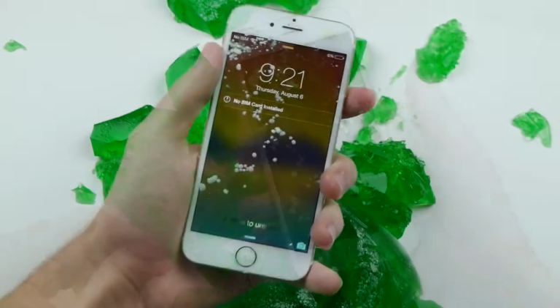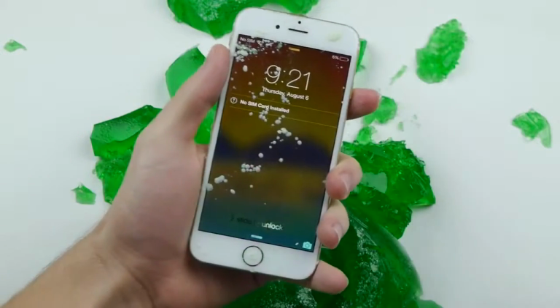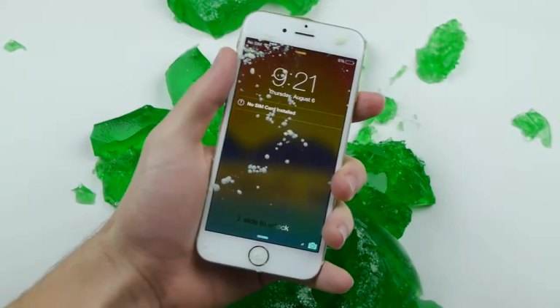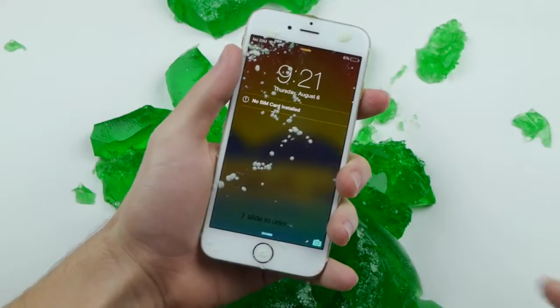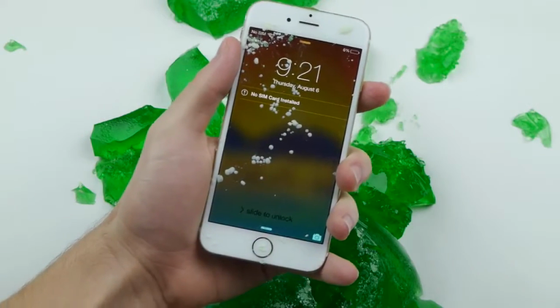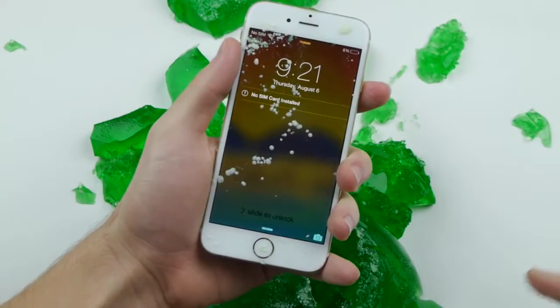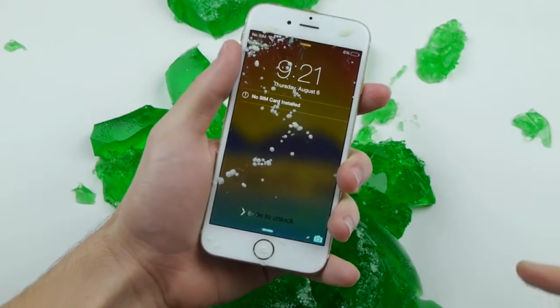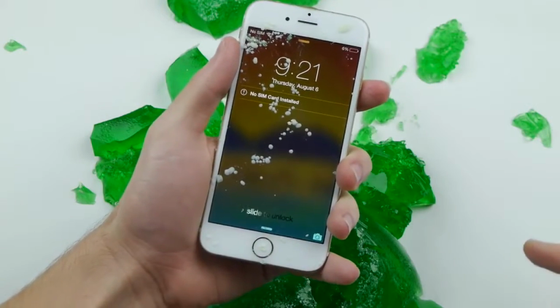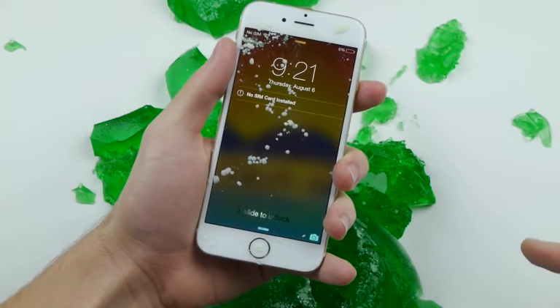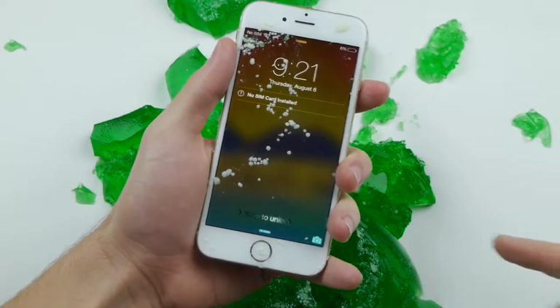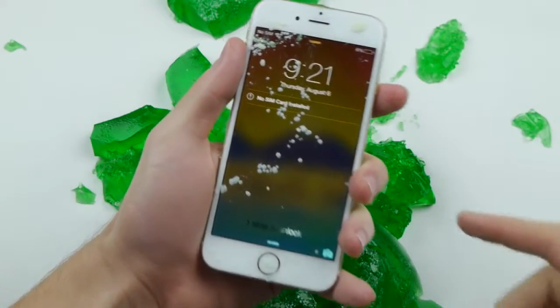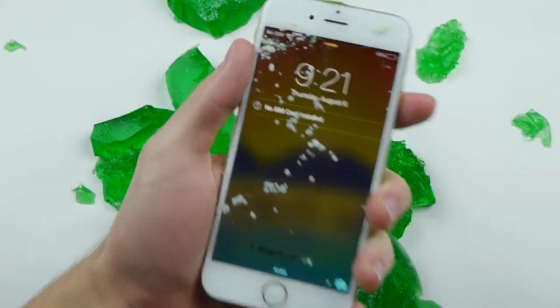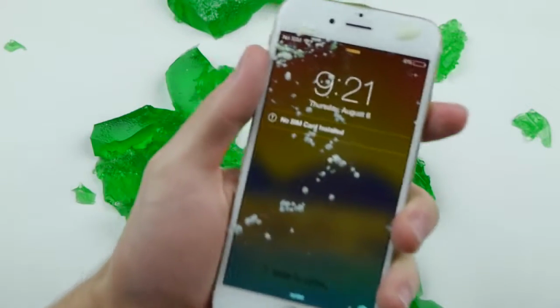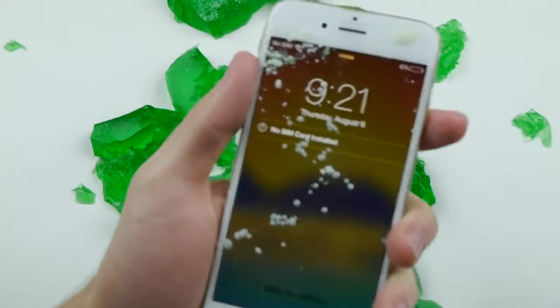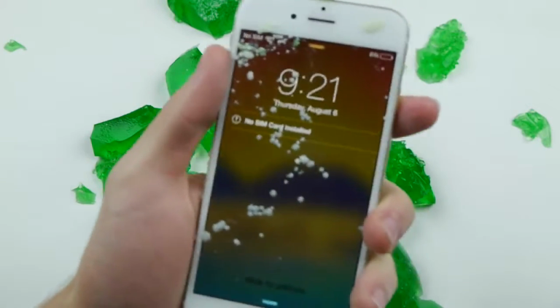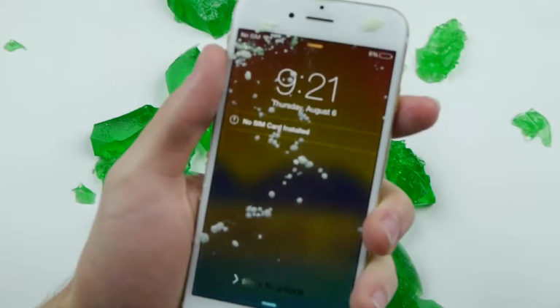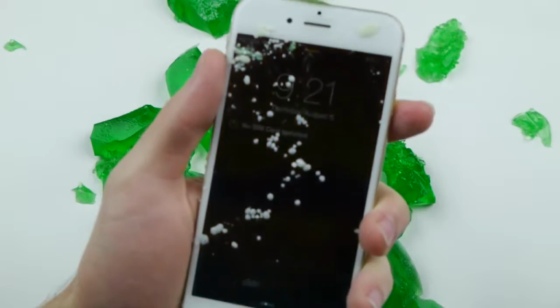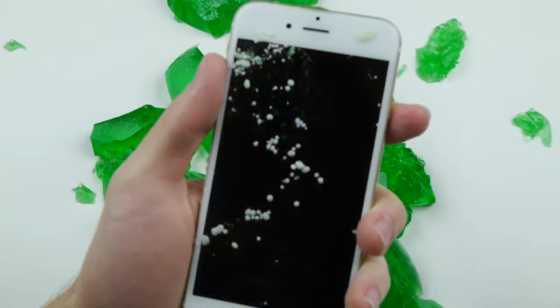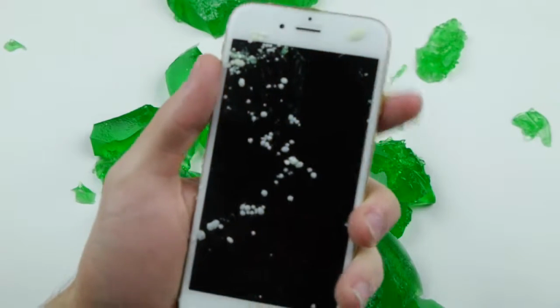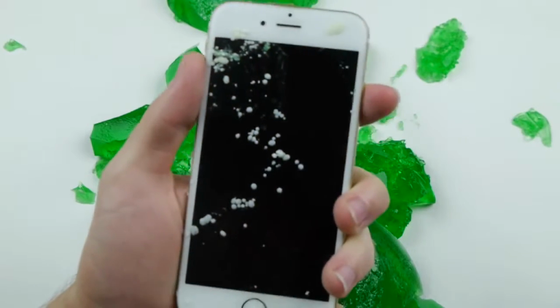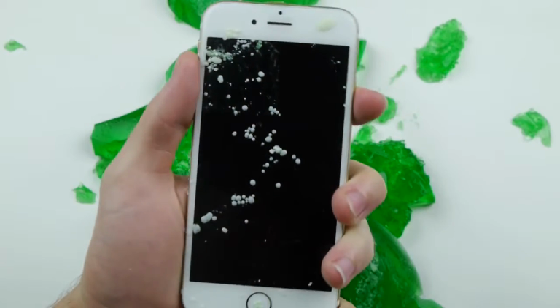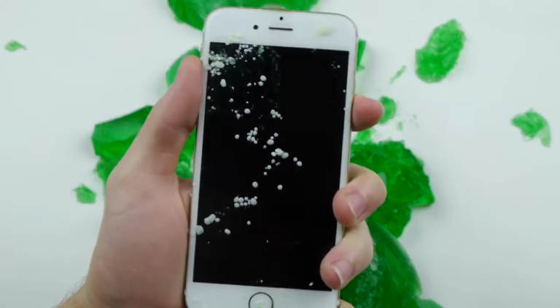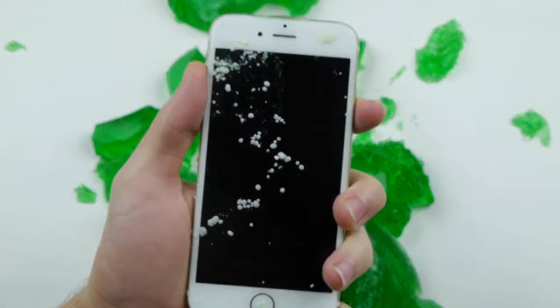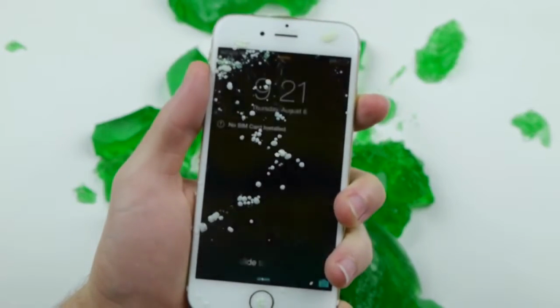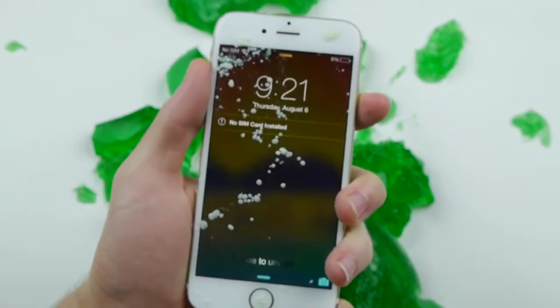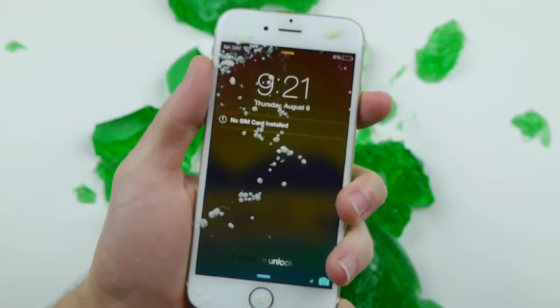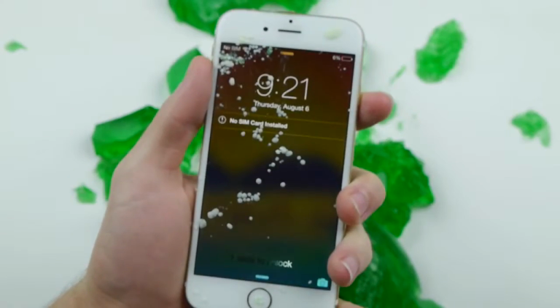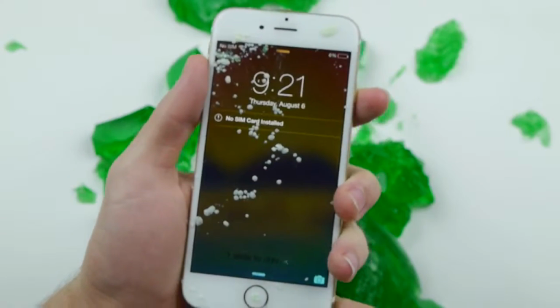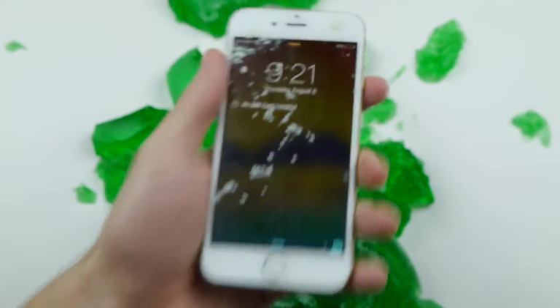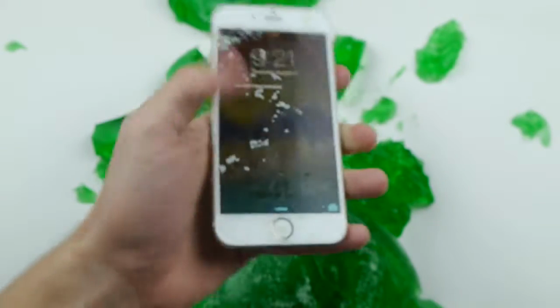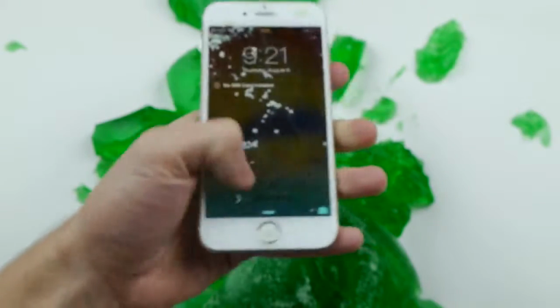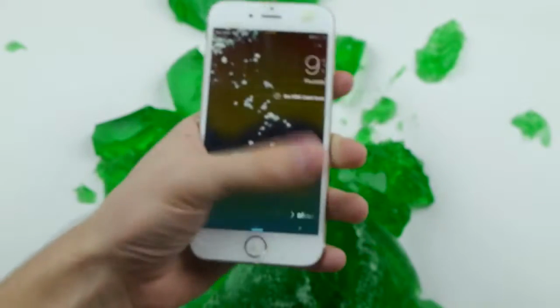Okay guys, literally just synced it into iTunes. Look at this — 6% — it works. Absolutely insane.